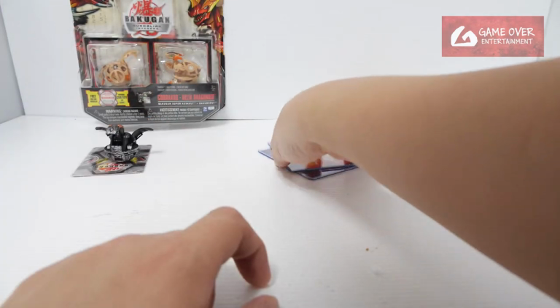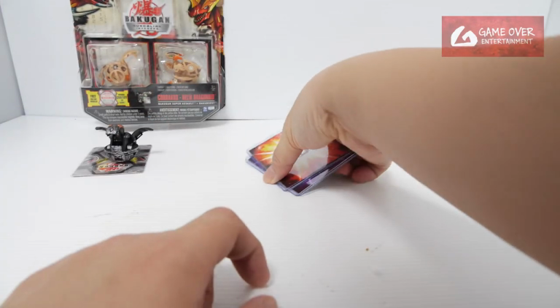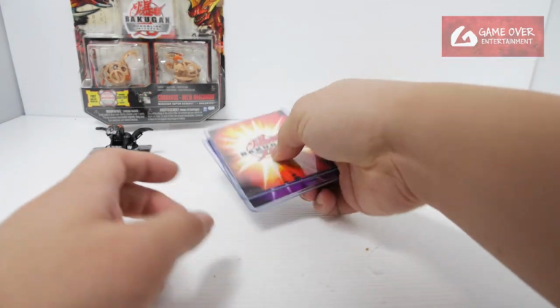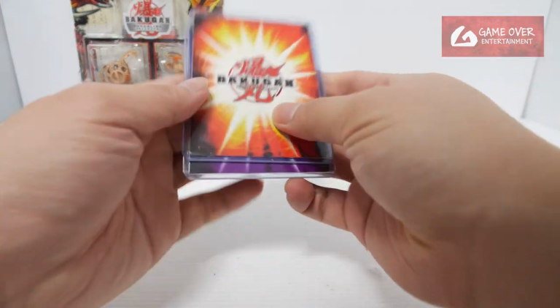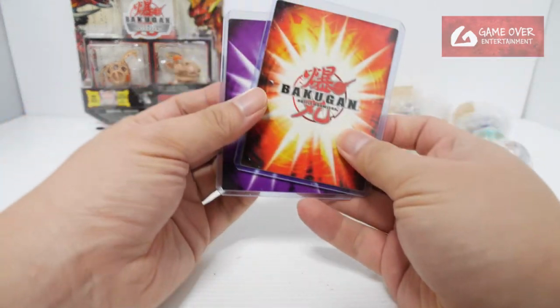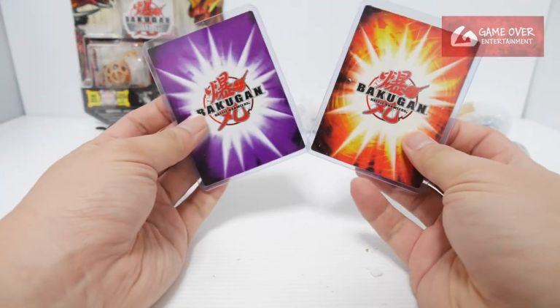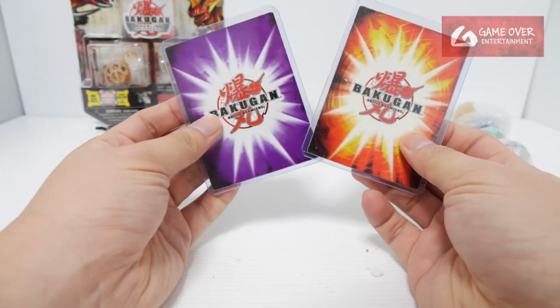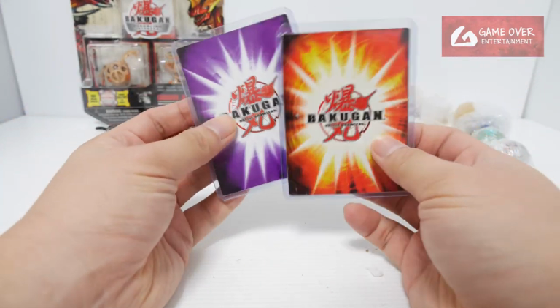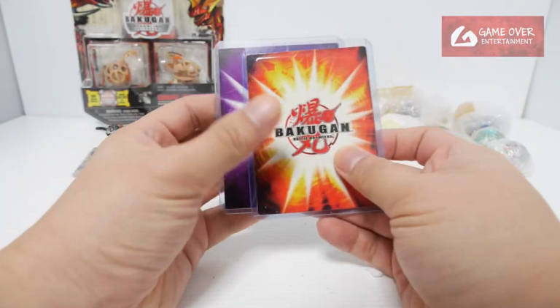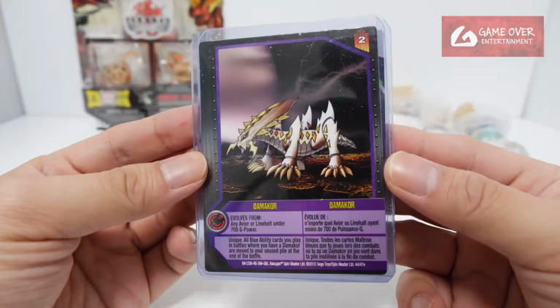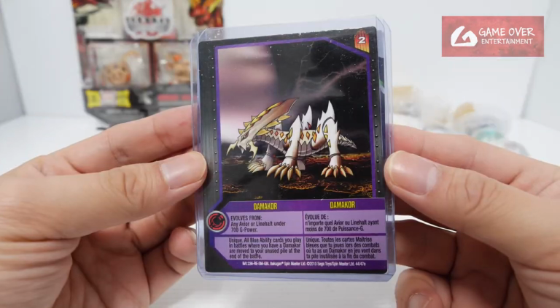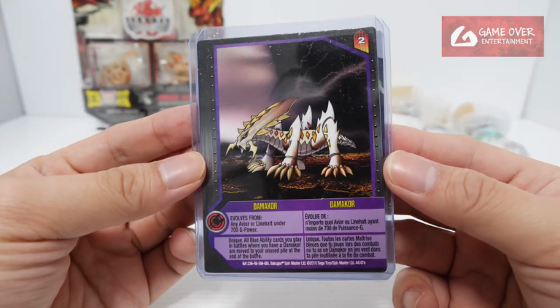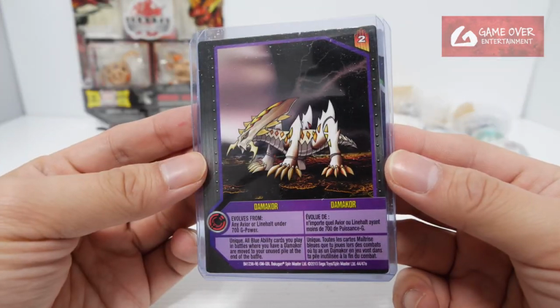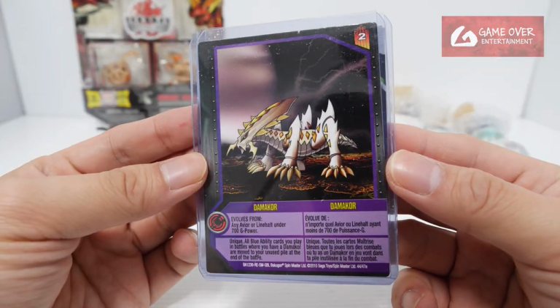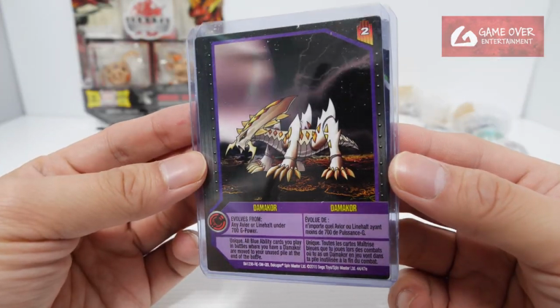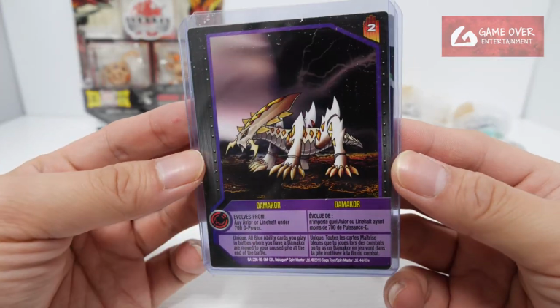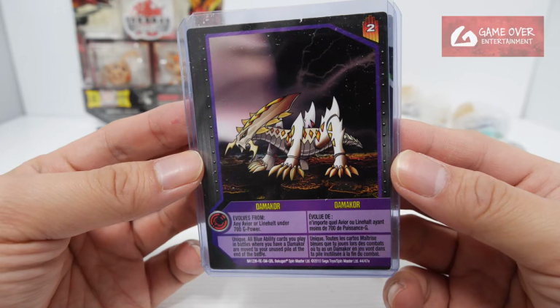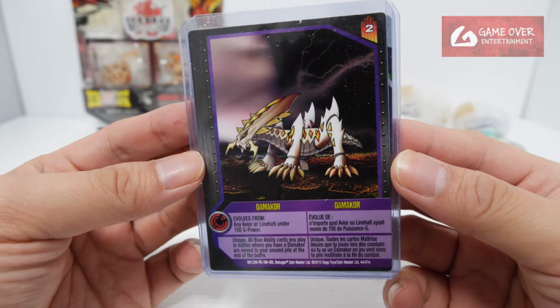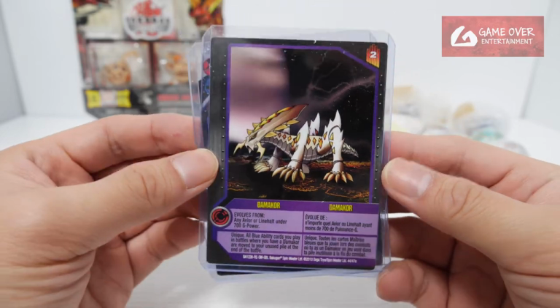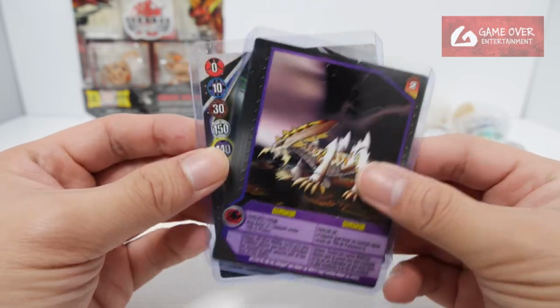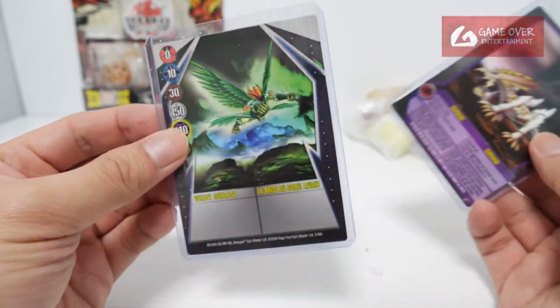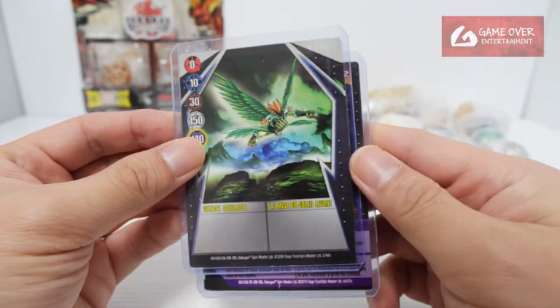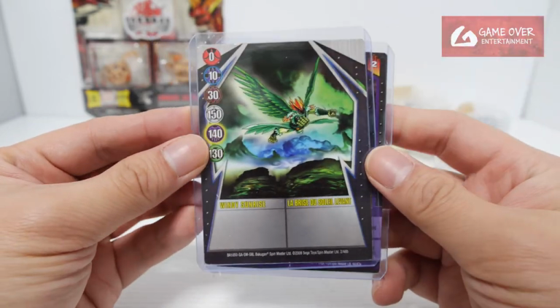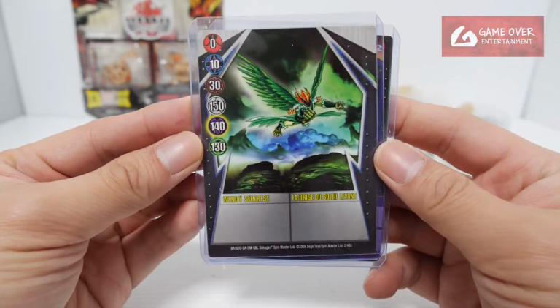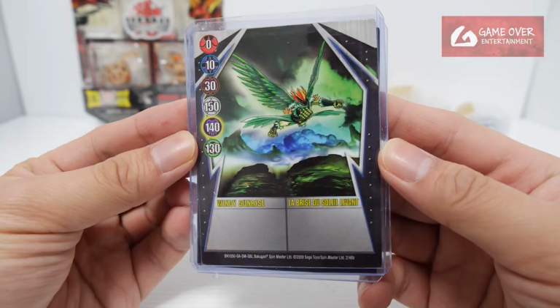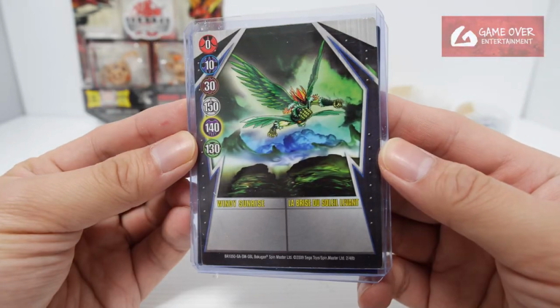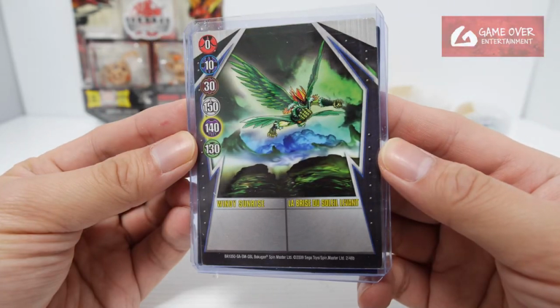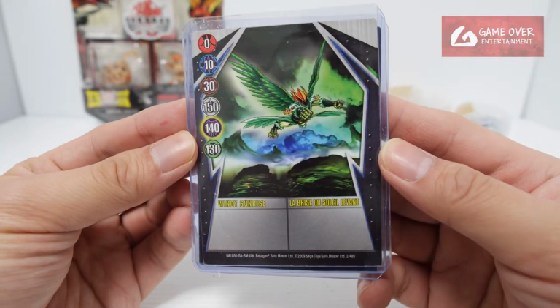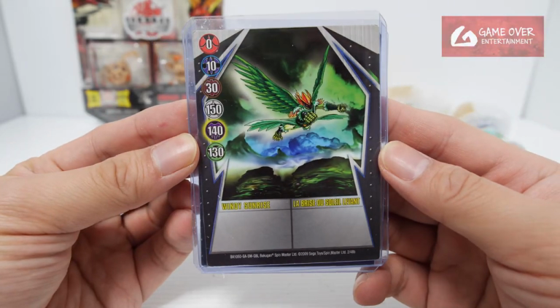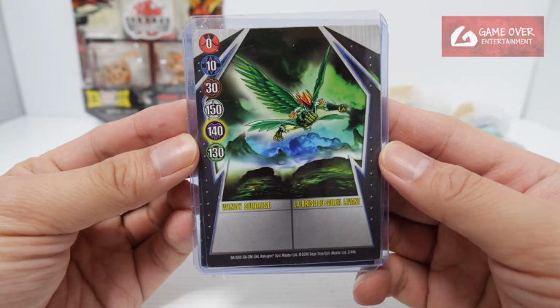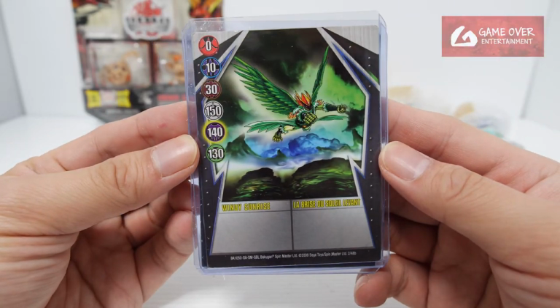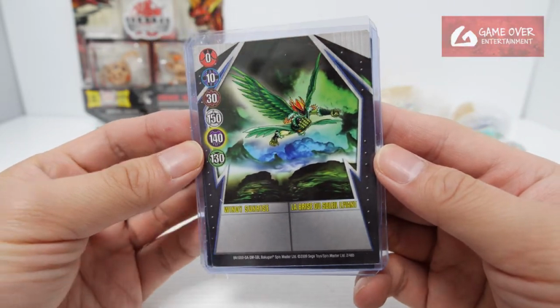Let's take a look at the cards — I got two cards. One is Darmacore, looks like Haos Darmacore. And the other is Windy Sunrise.